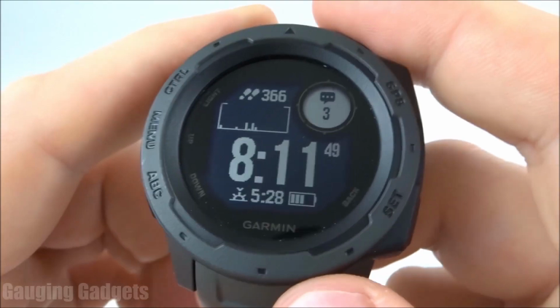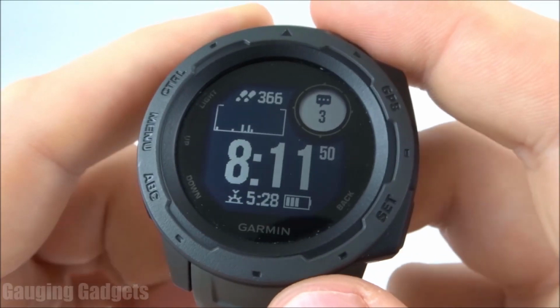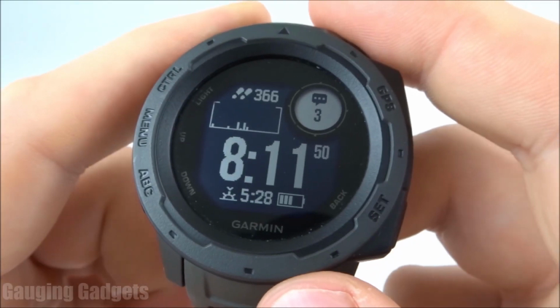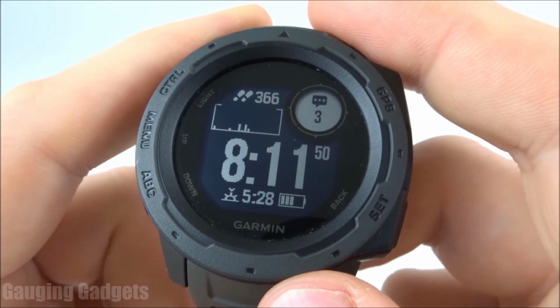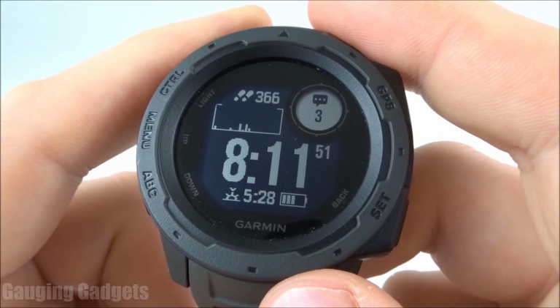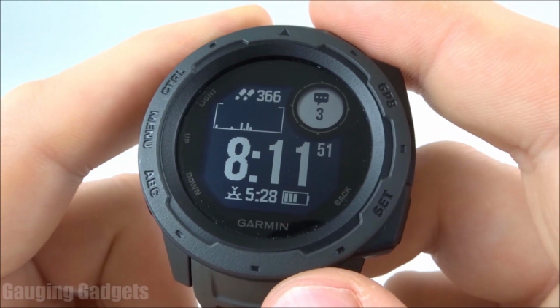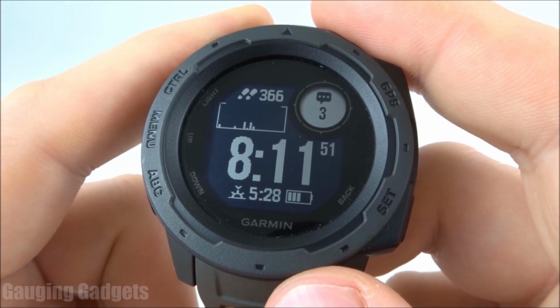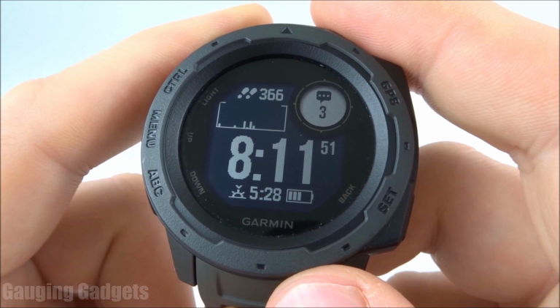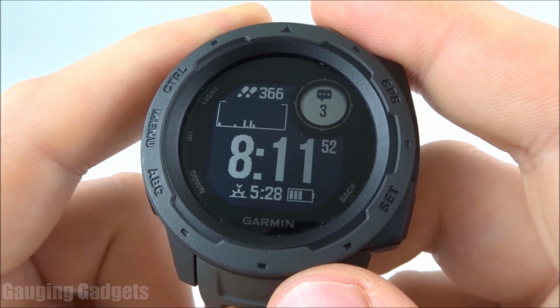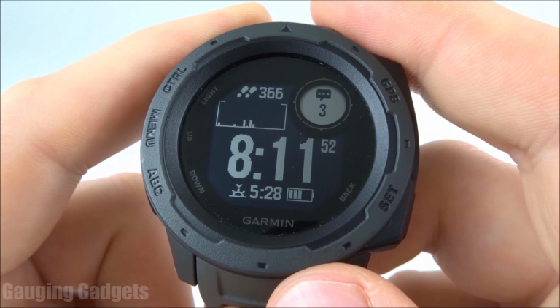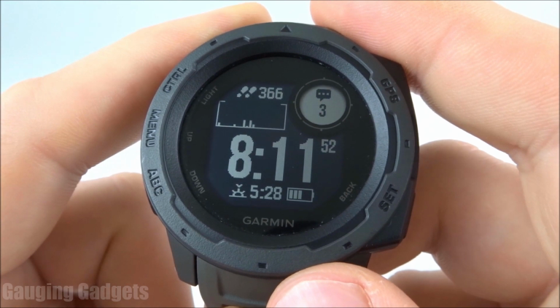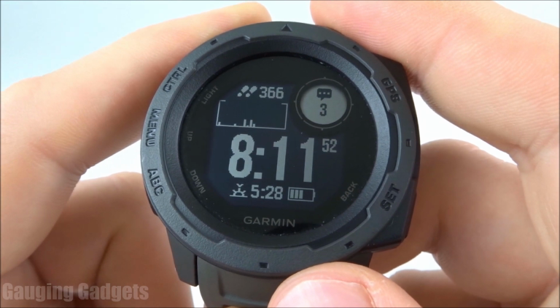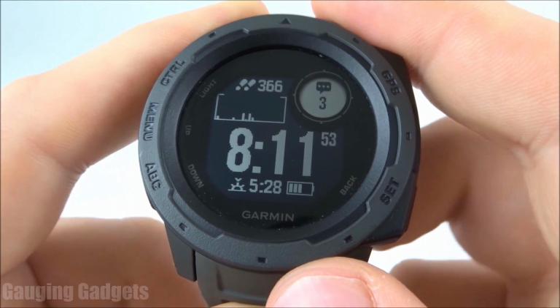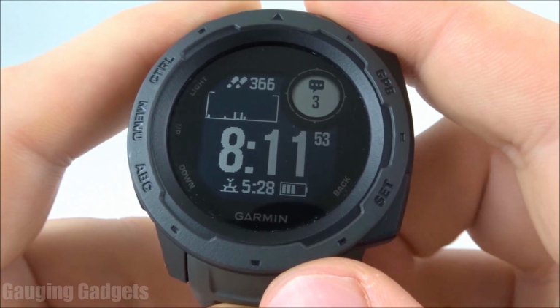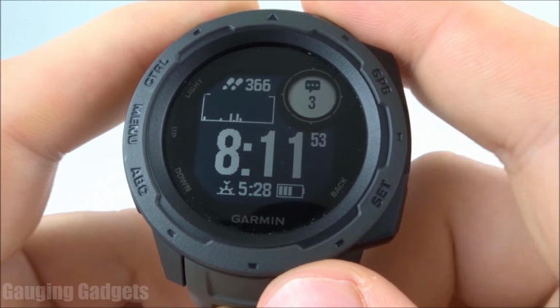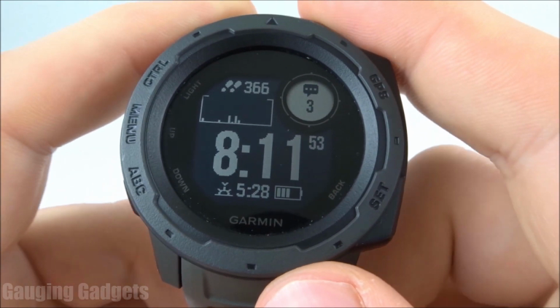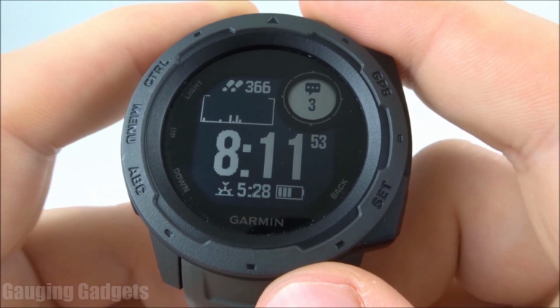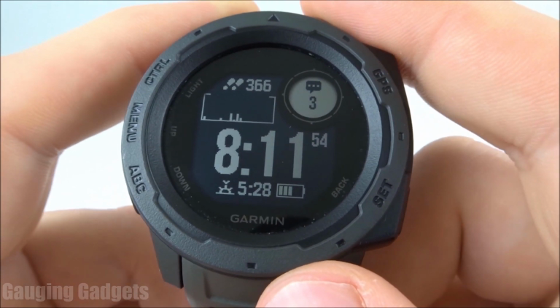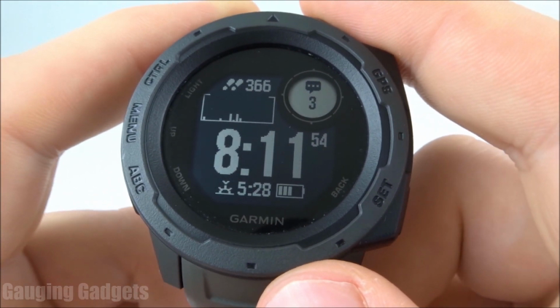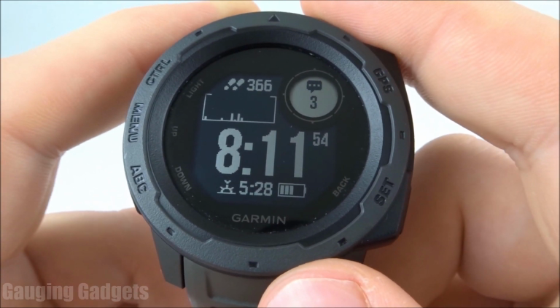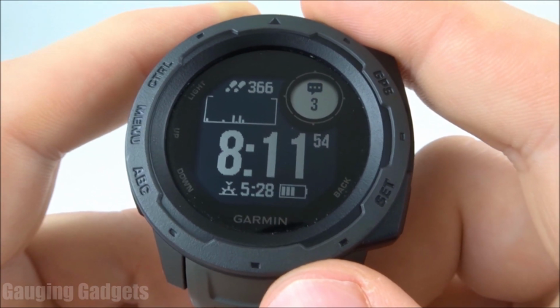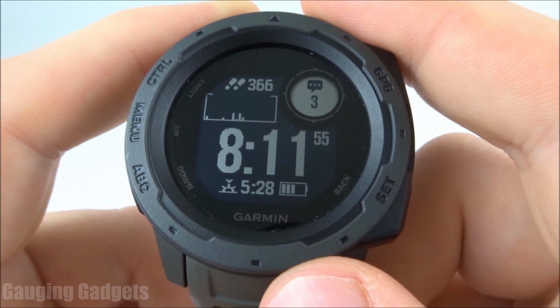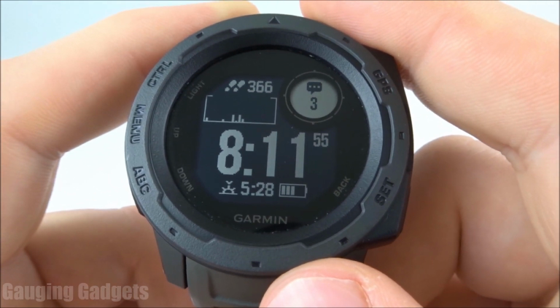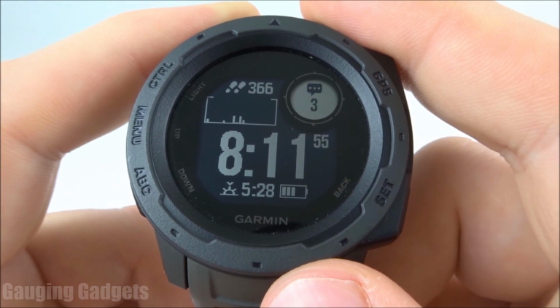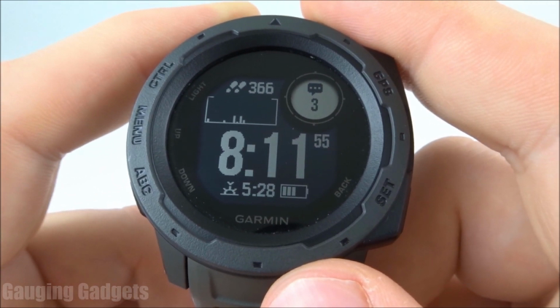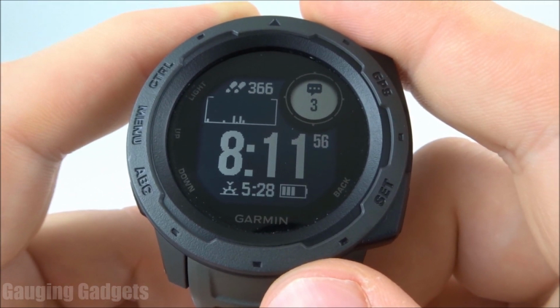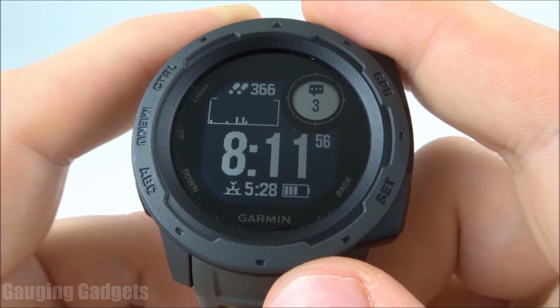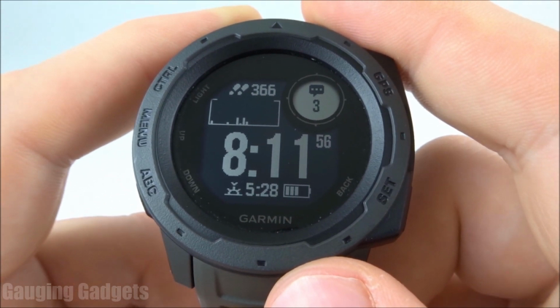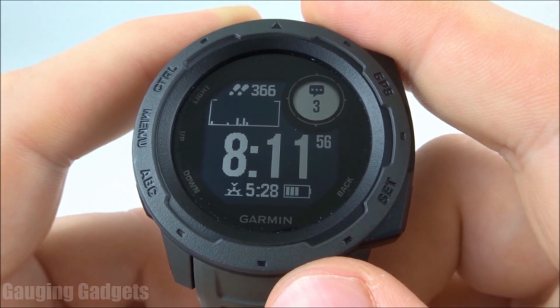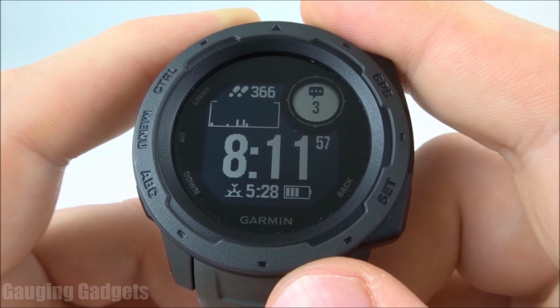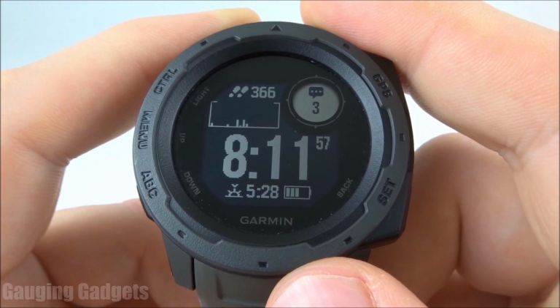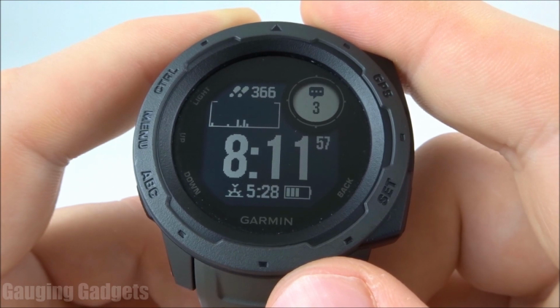One thing I want to note about text message responses on the Garmin Instinct is you can currently only do it on an Android phone. If you have an iPhone, you will not be able to do this.